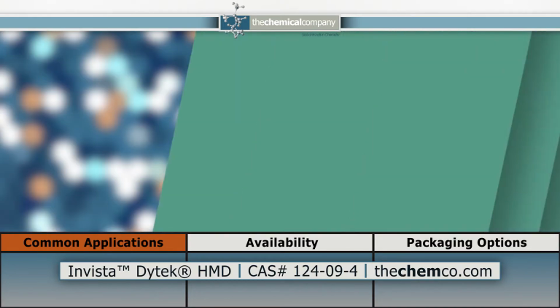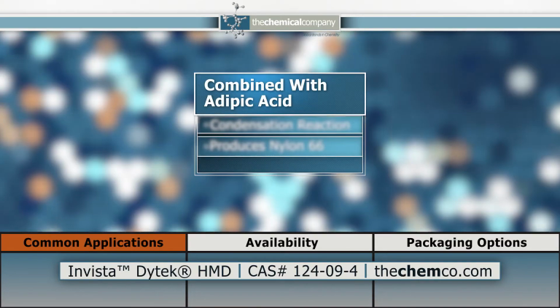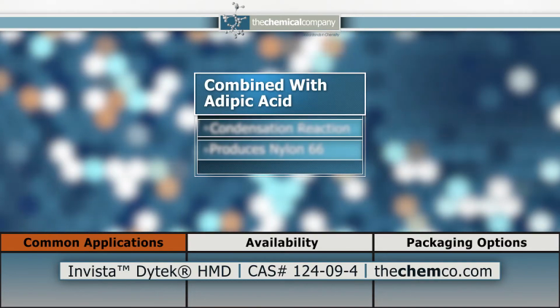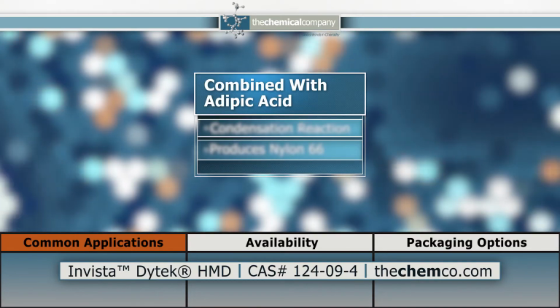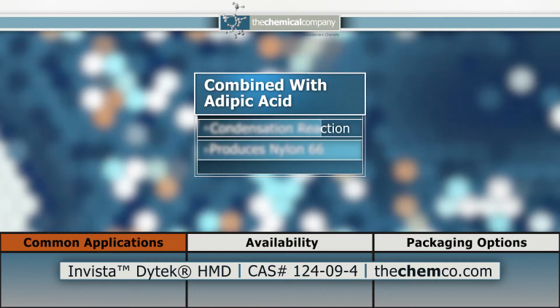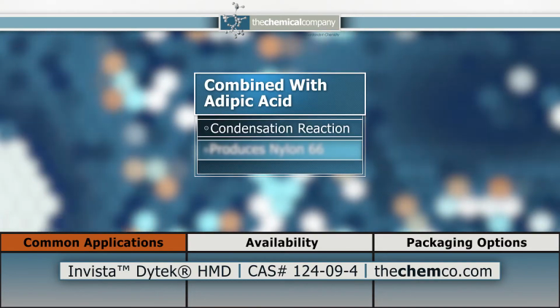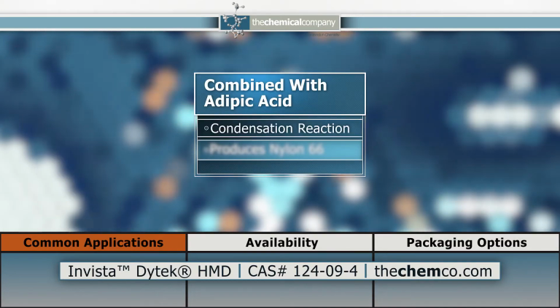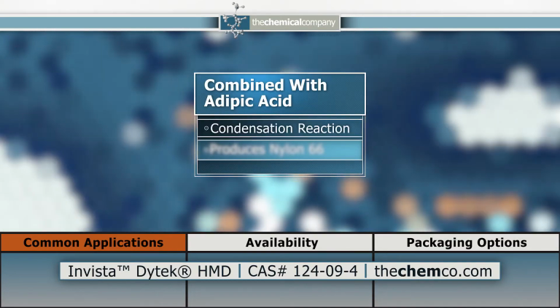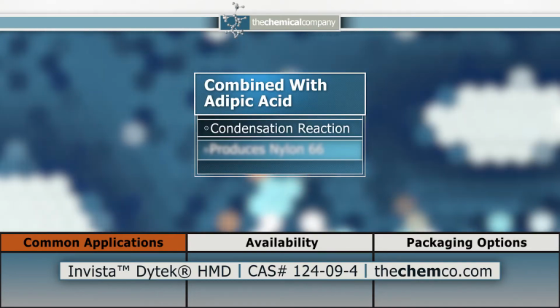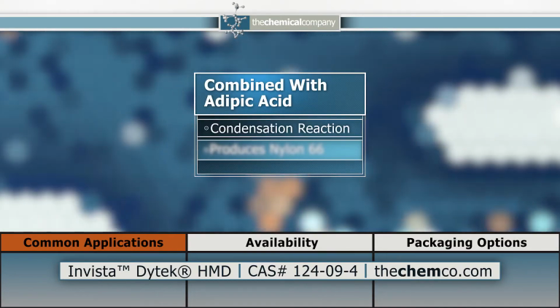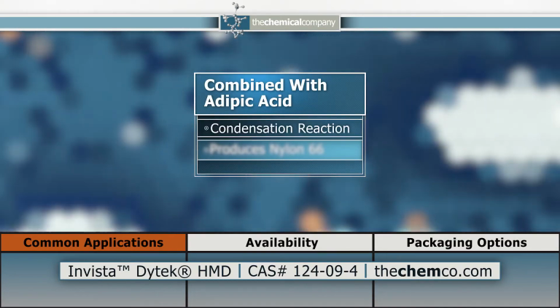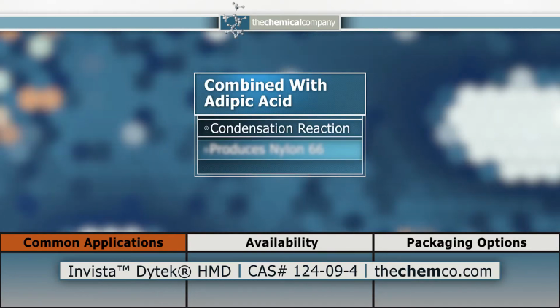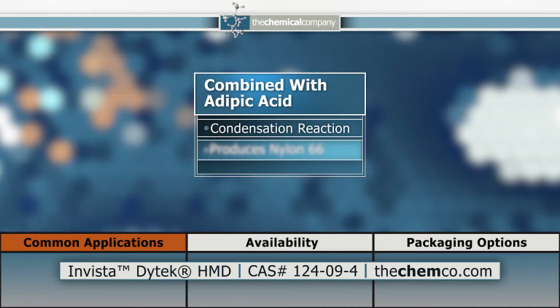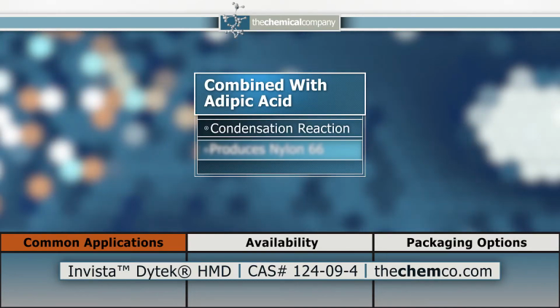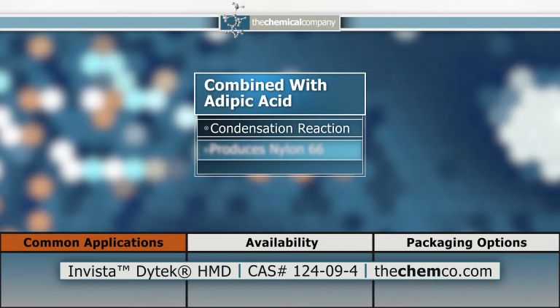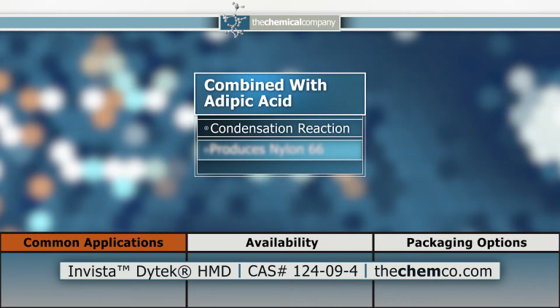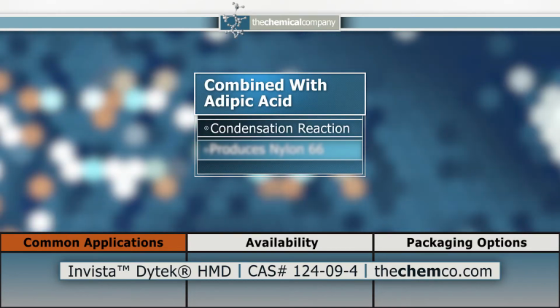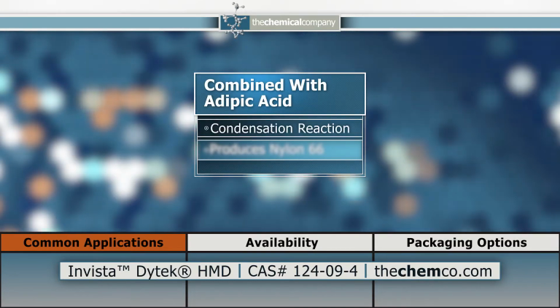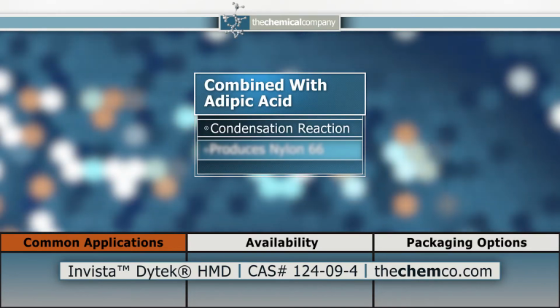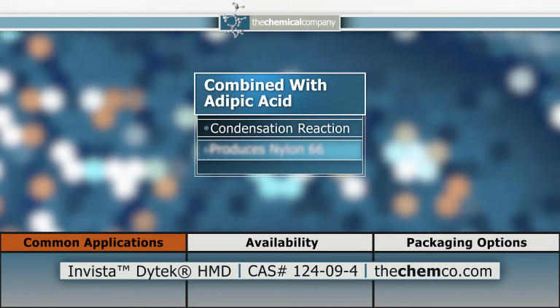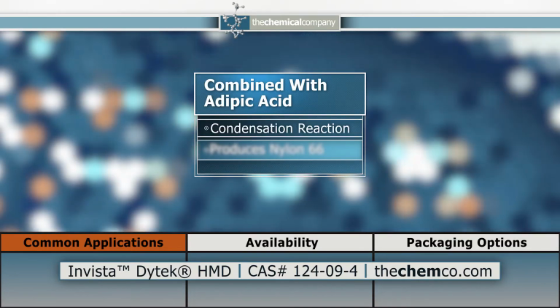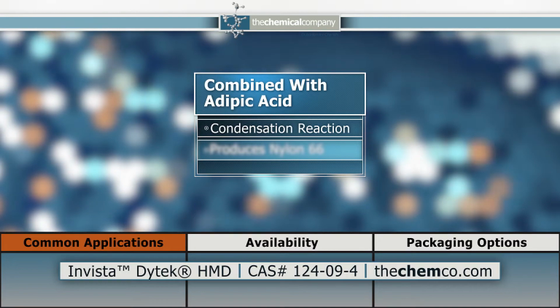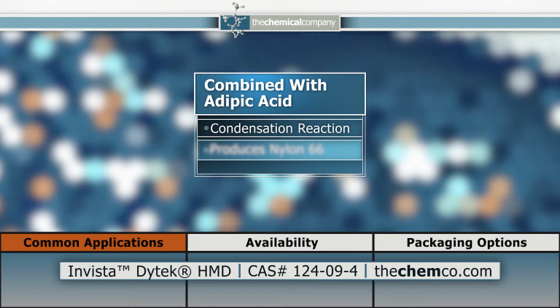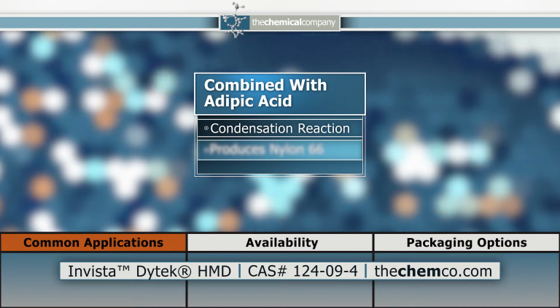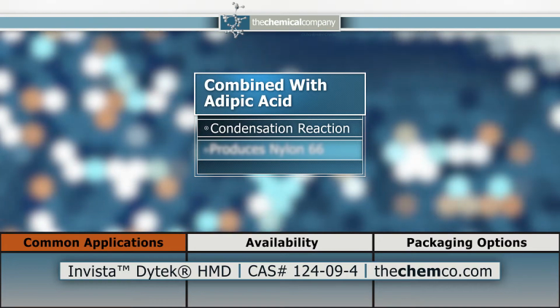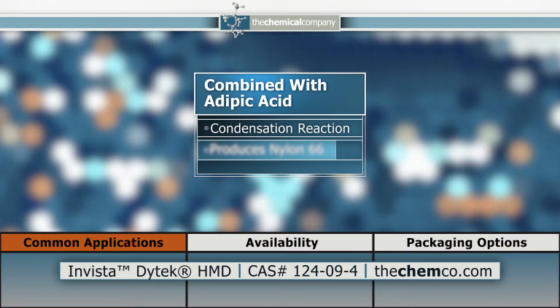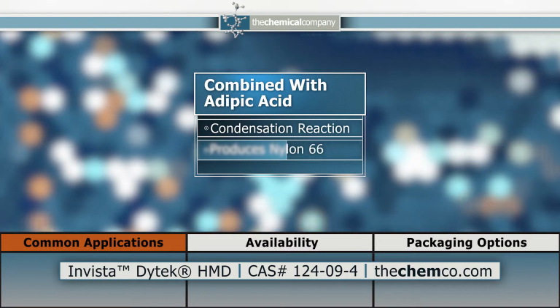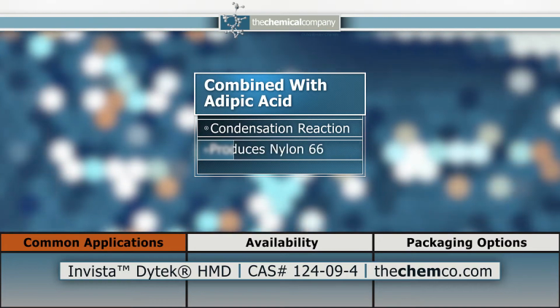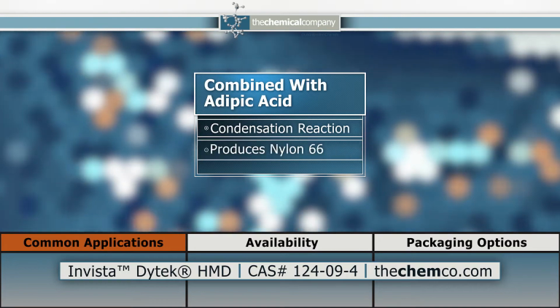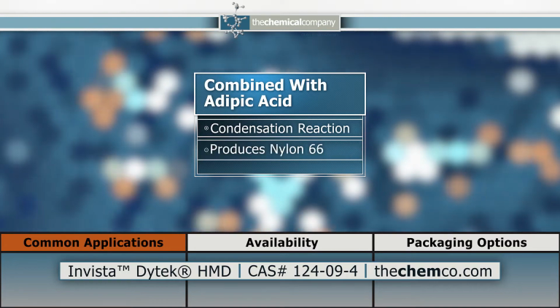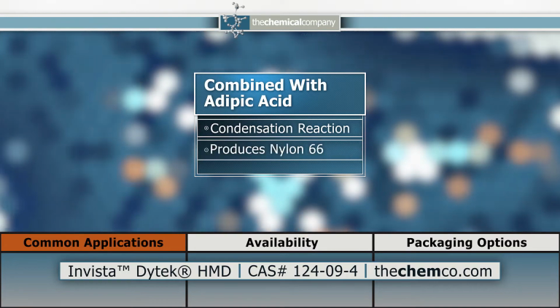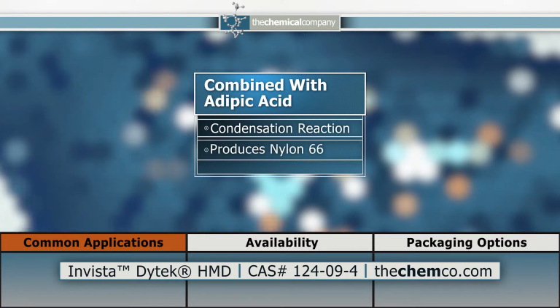When combined with adipic acid, a condensation reaction produces the polymer nylon-66.